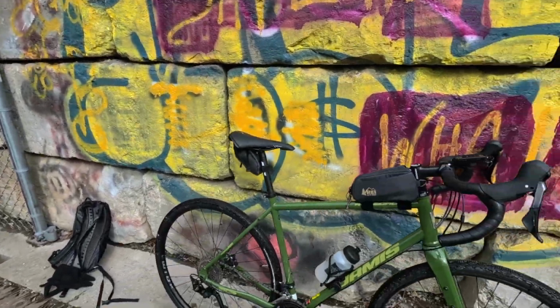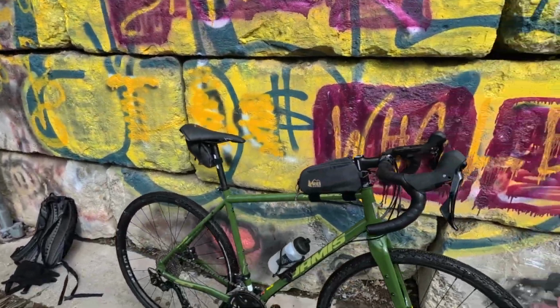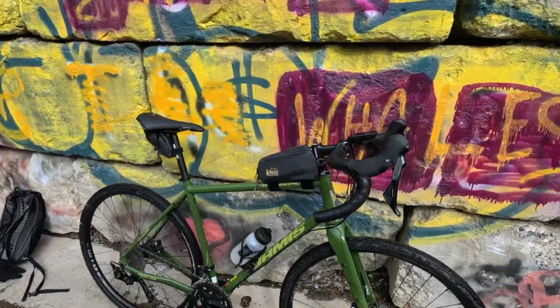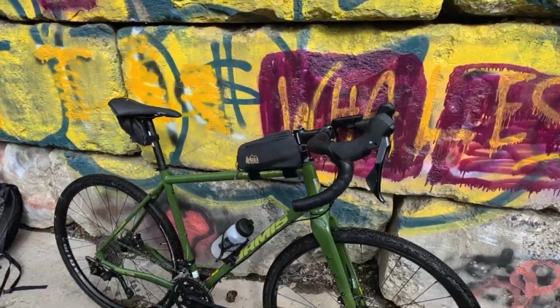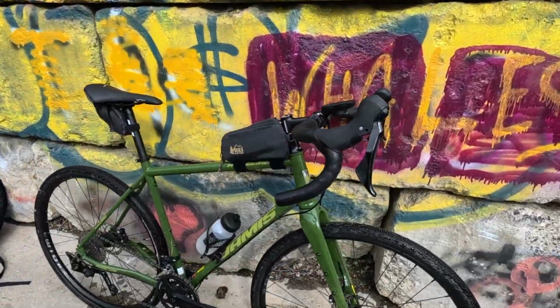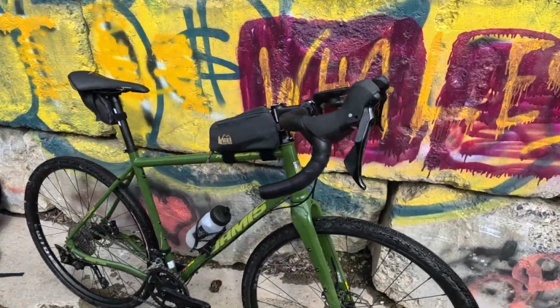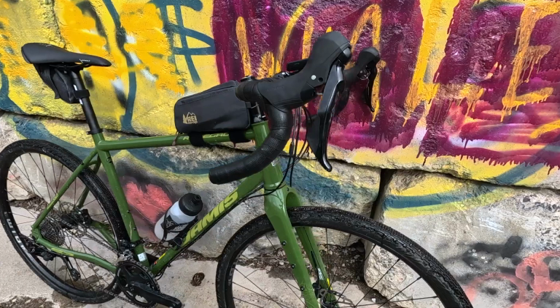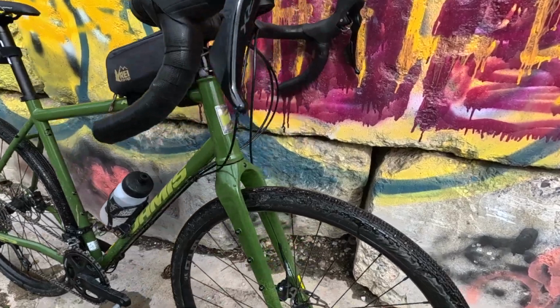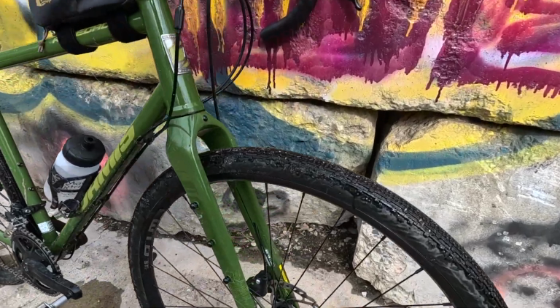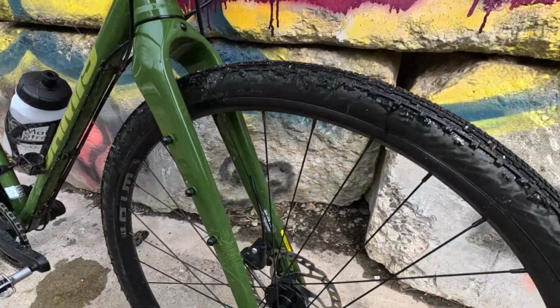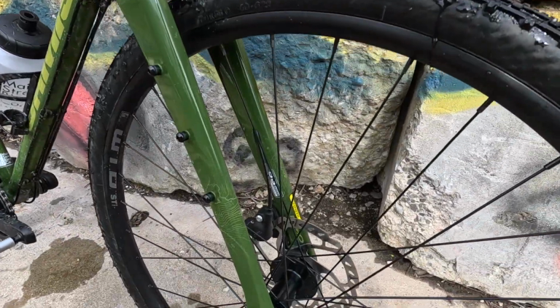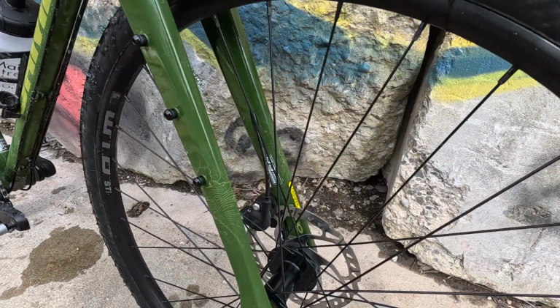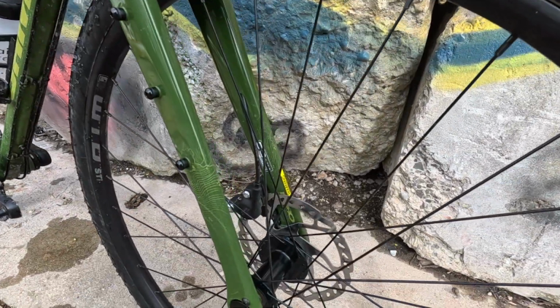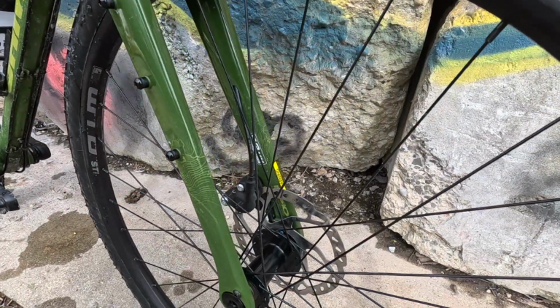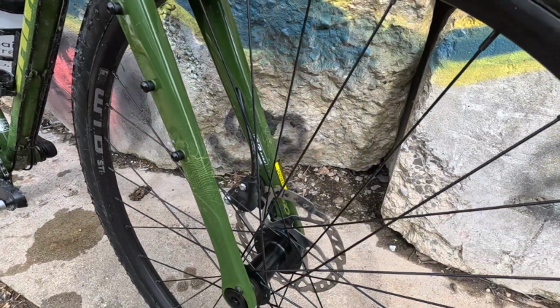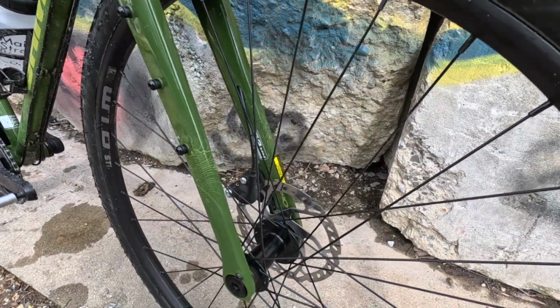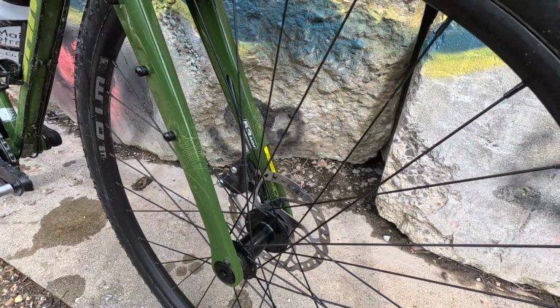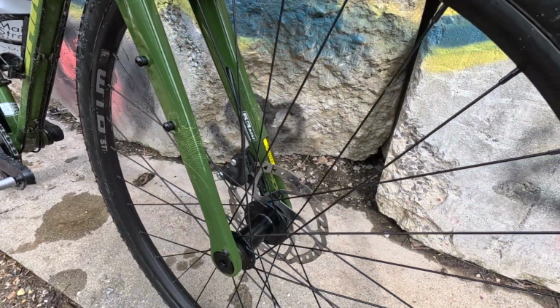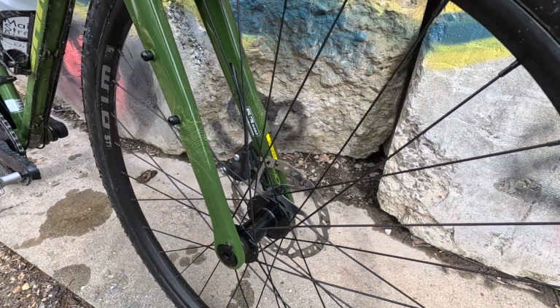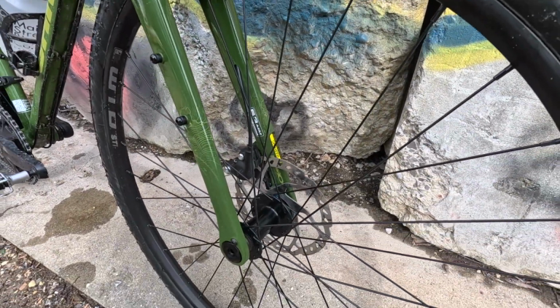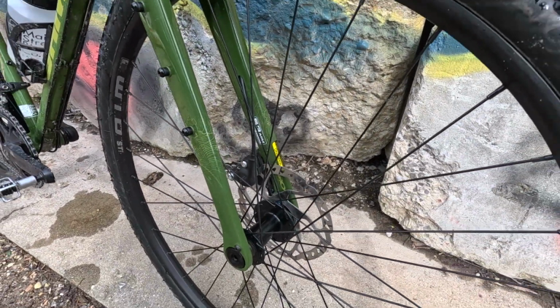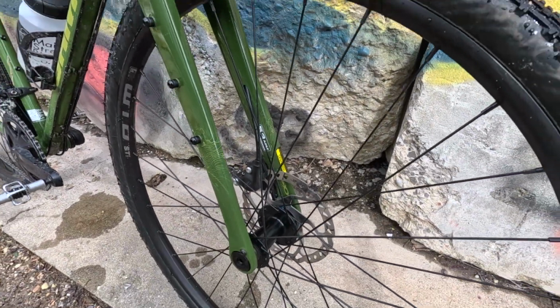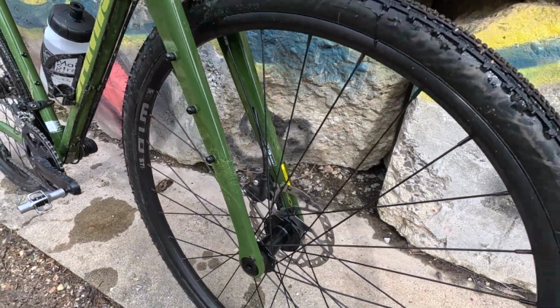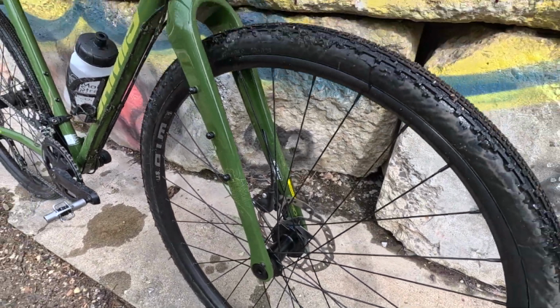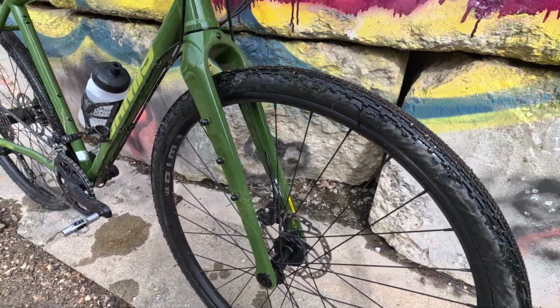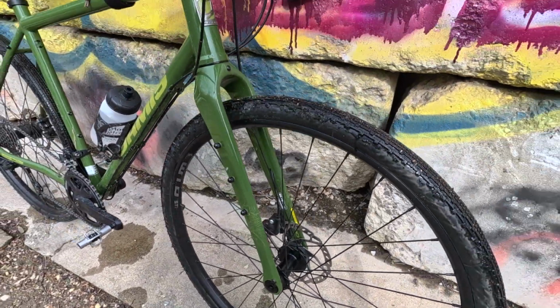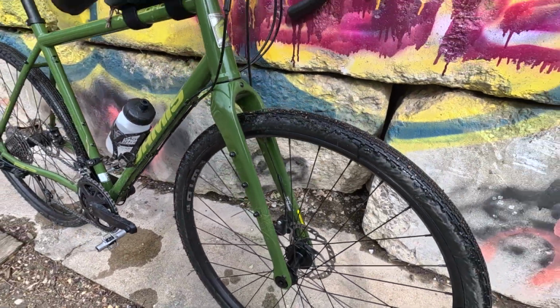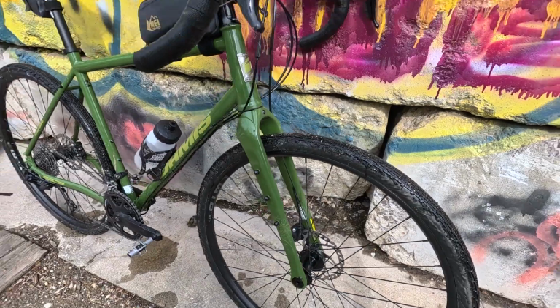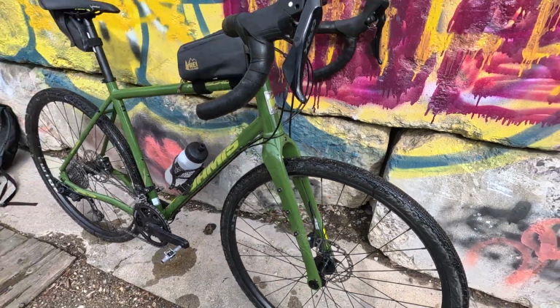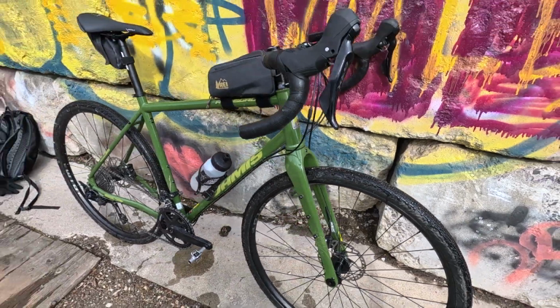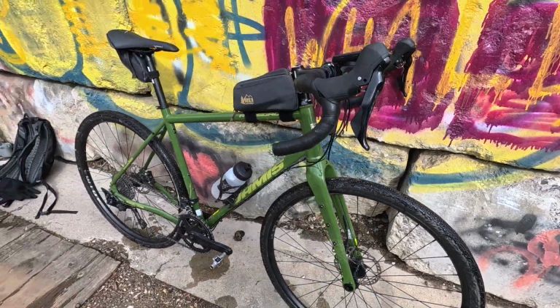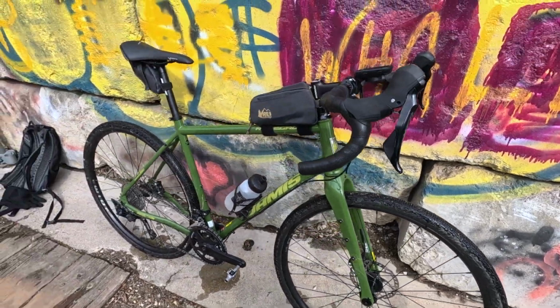Got some hydraulic brakes on here, again GRX400. I love hydraulic brakes — I'll never go to mechanical brakes. No way.